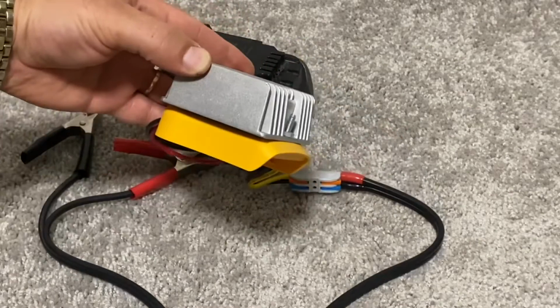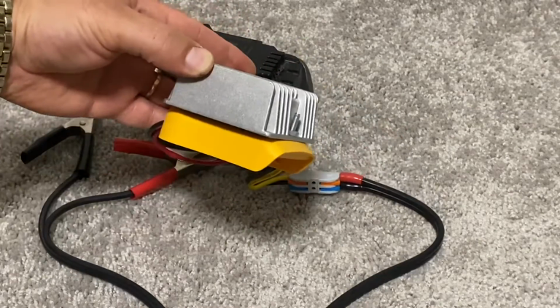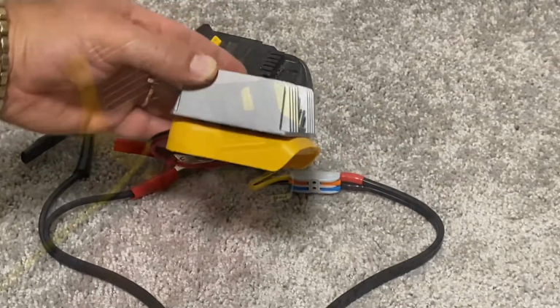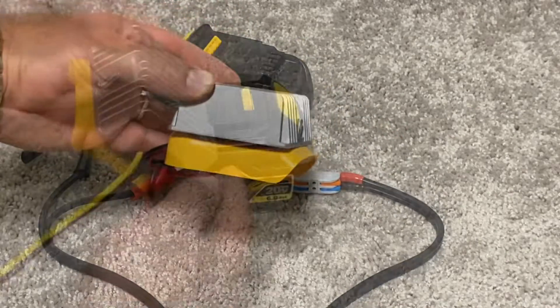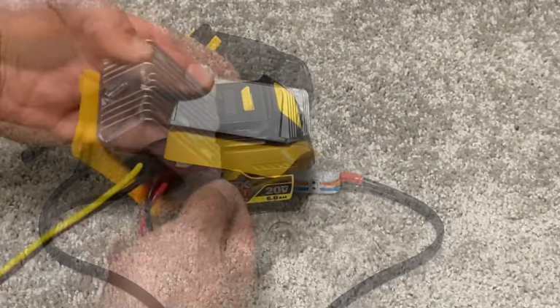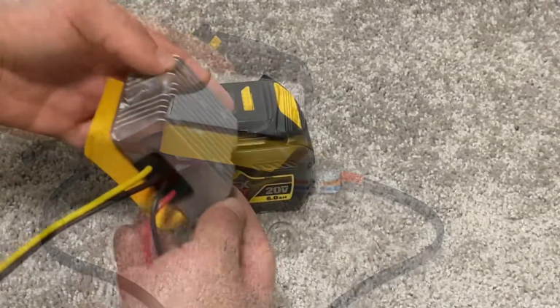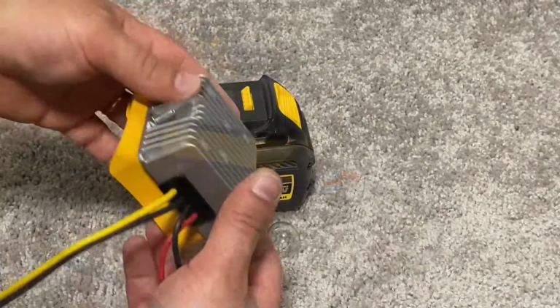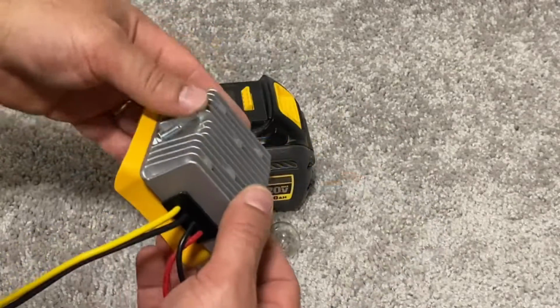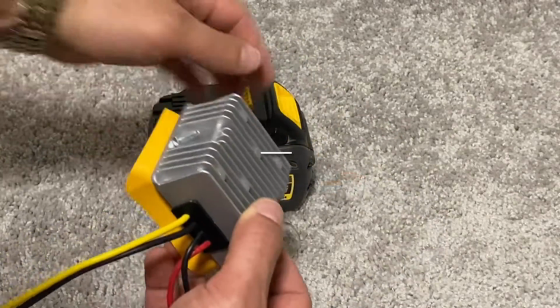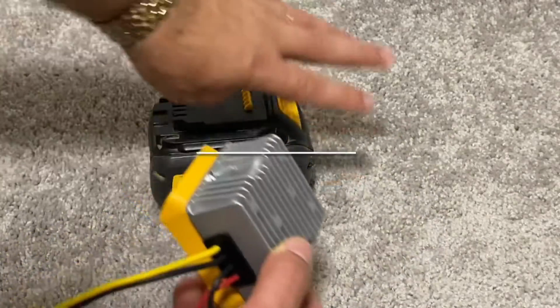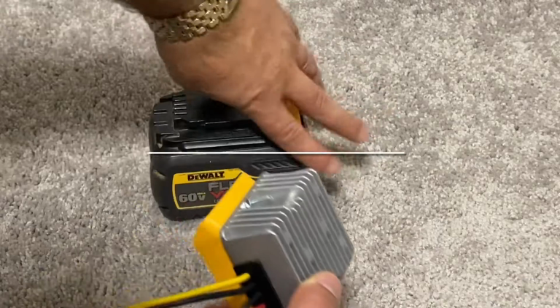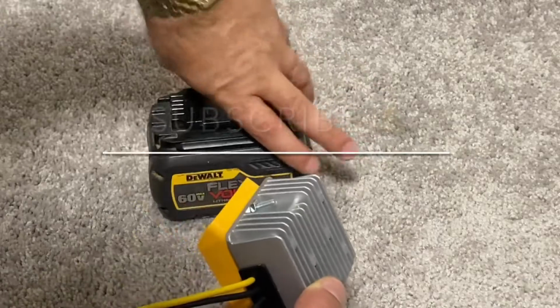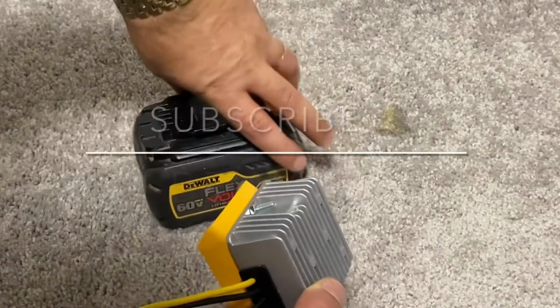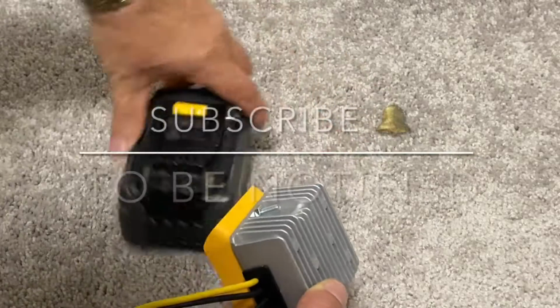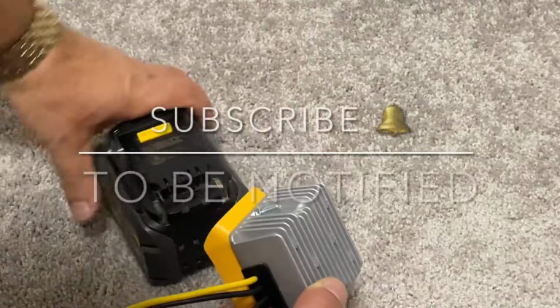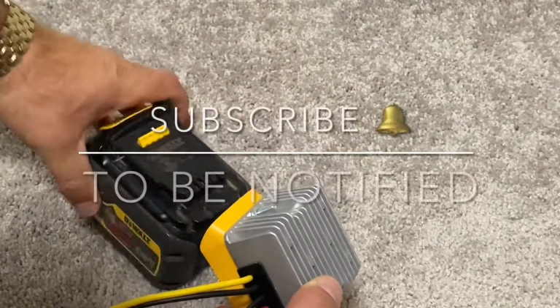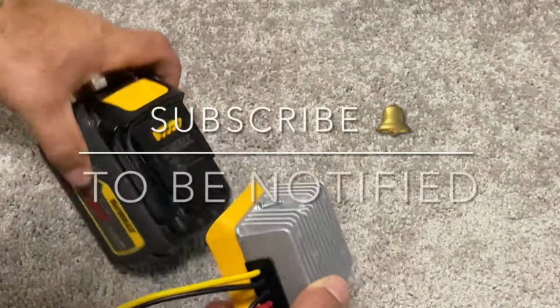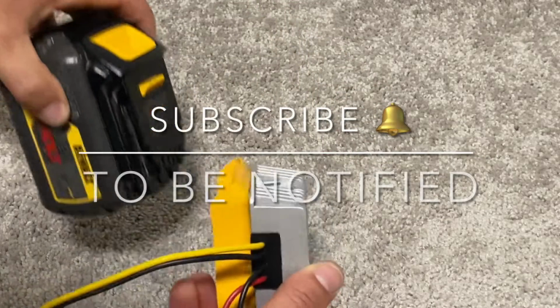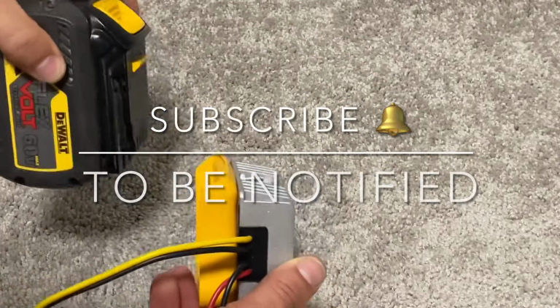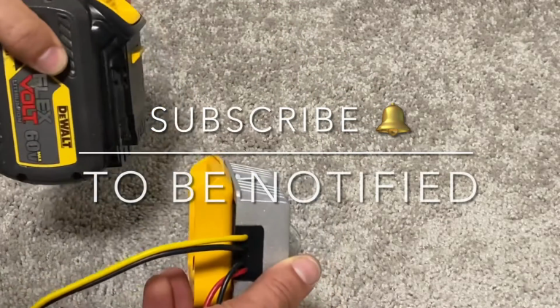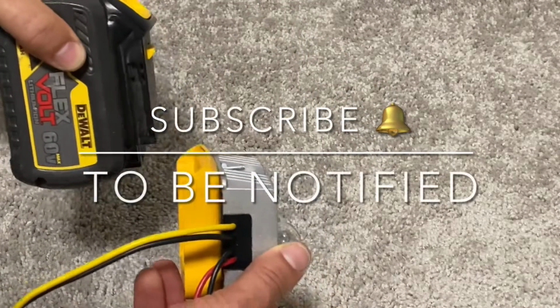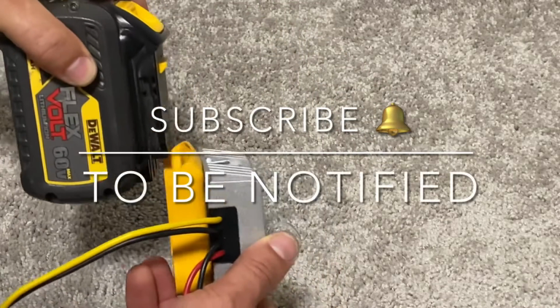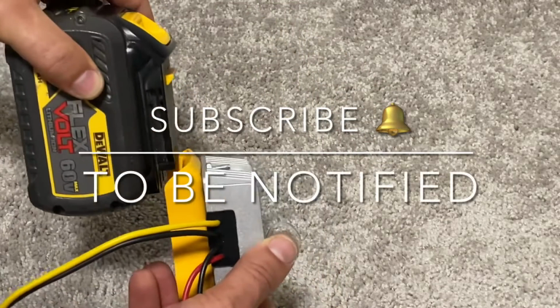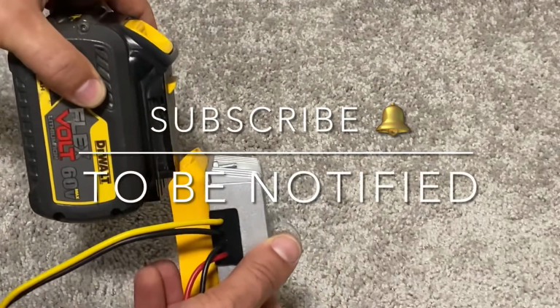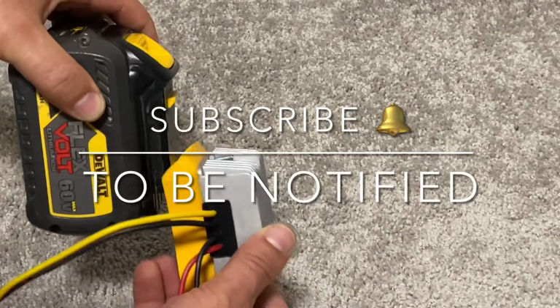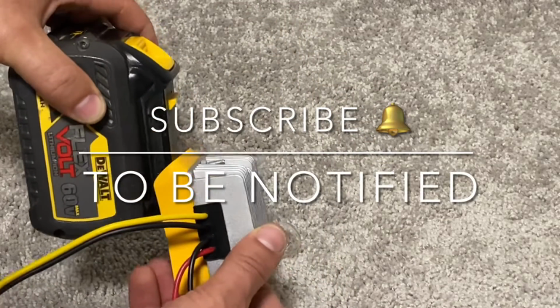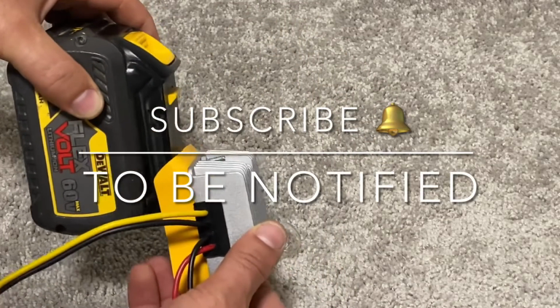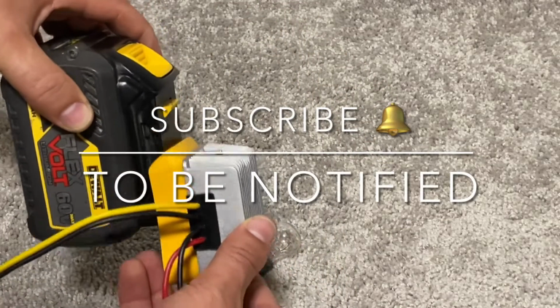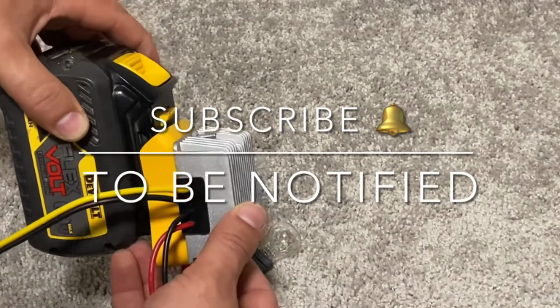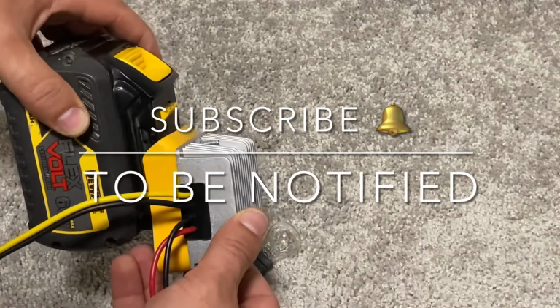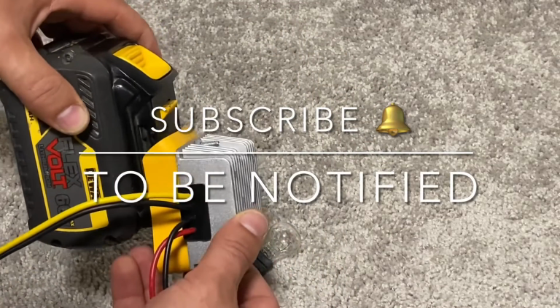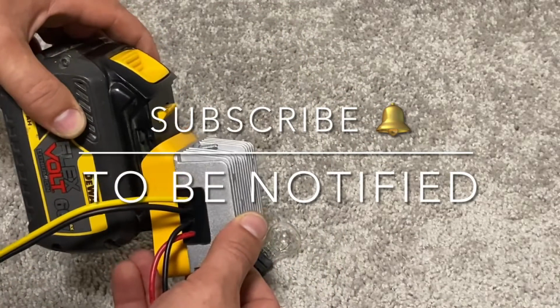If you are not yet subscribed to my channel, you have a chance to do that right now to make sure you don't miss my future videos.